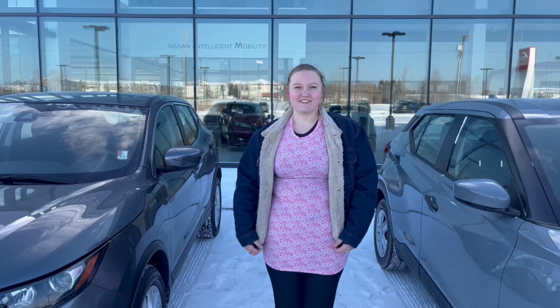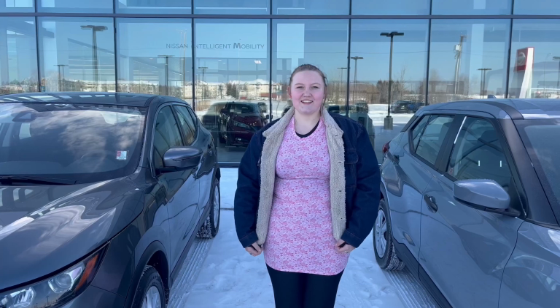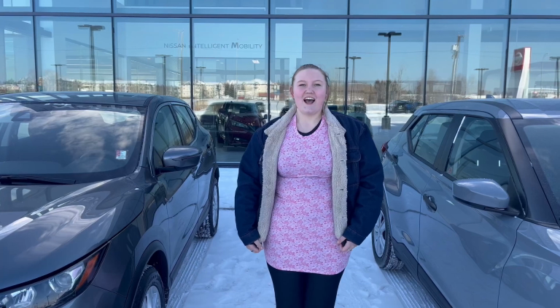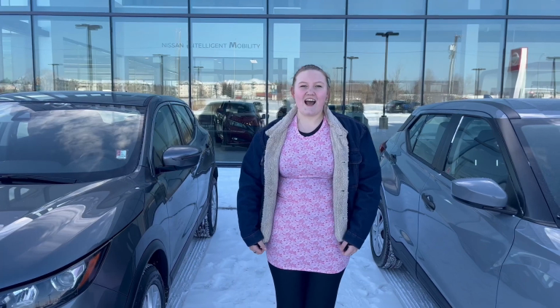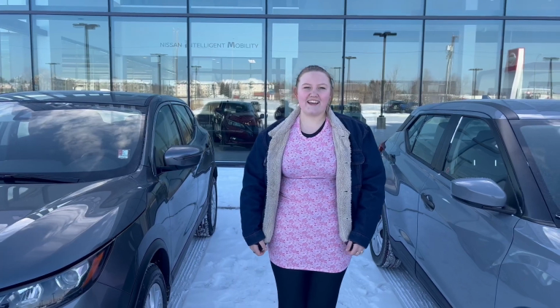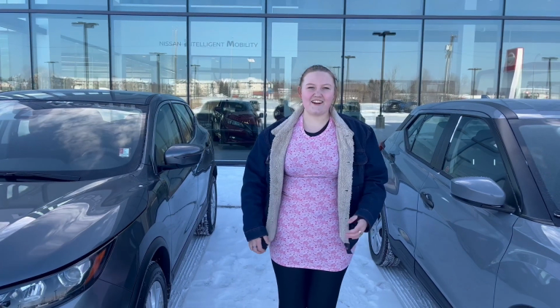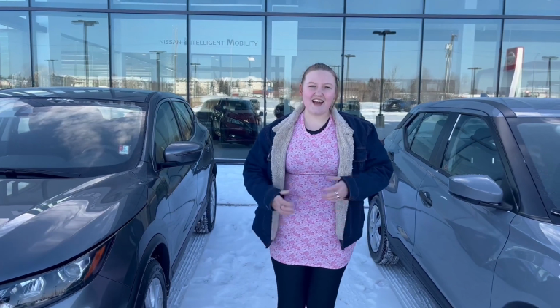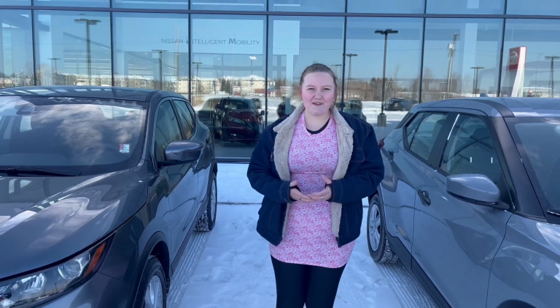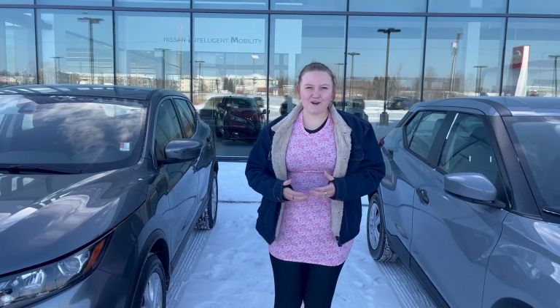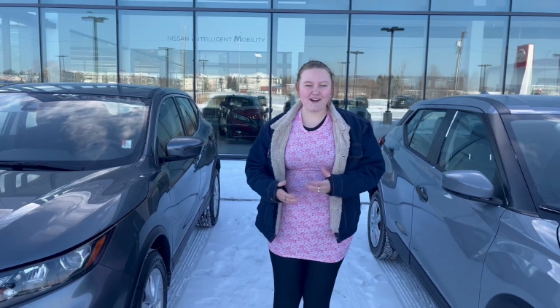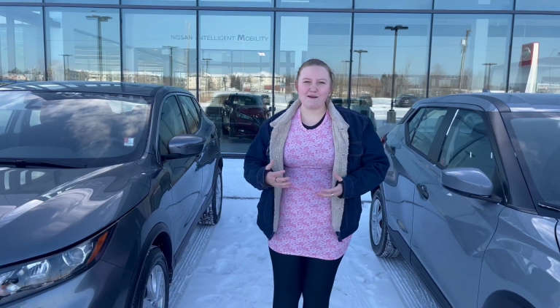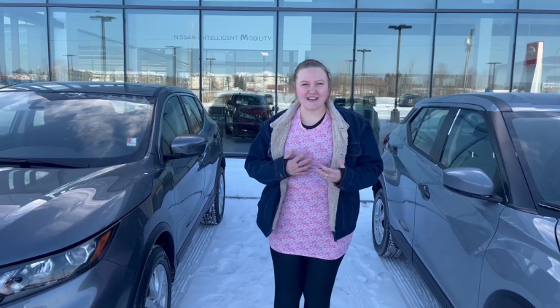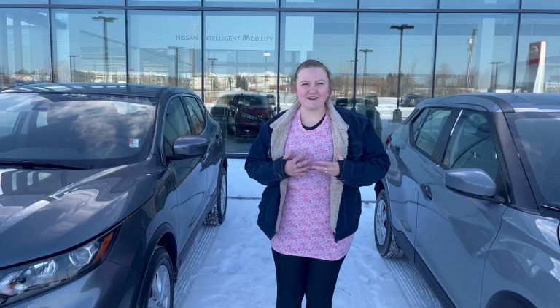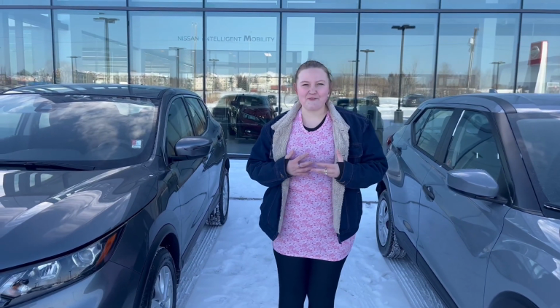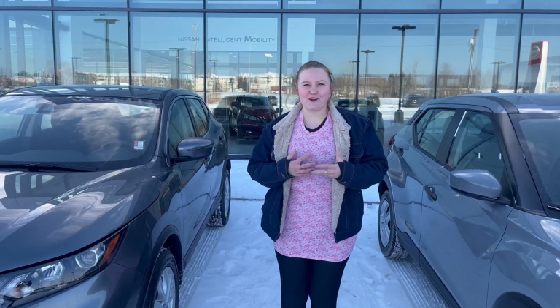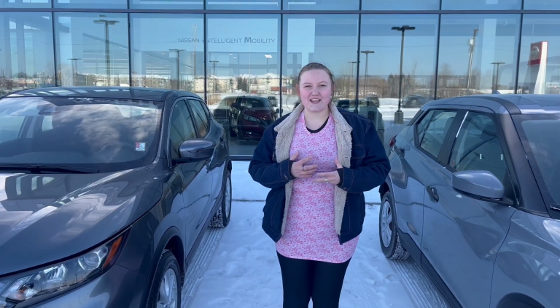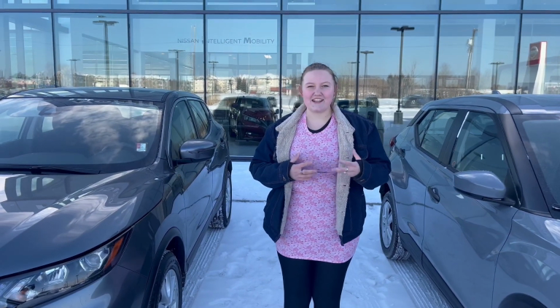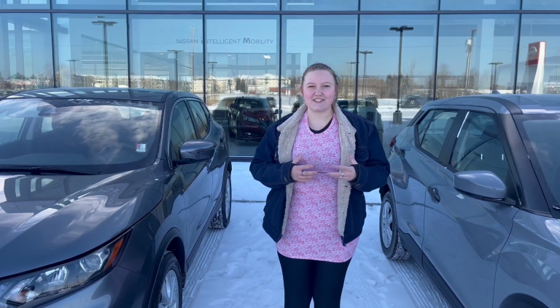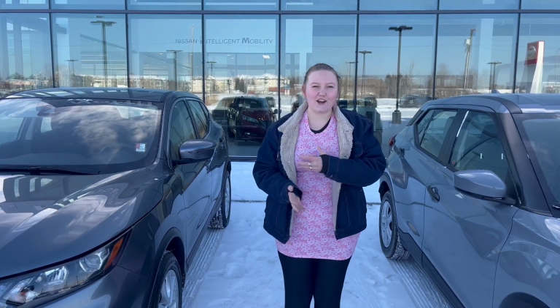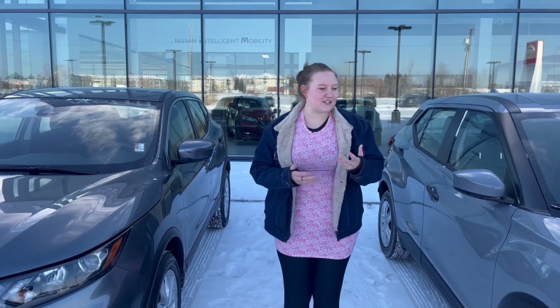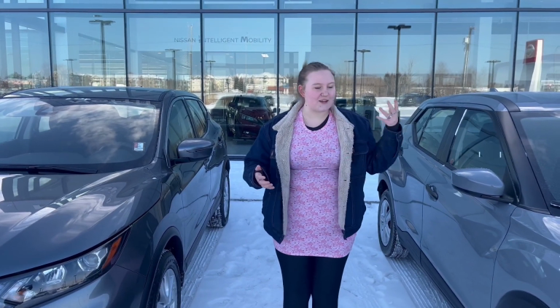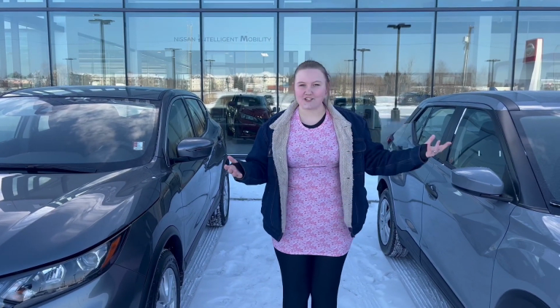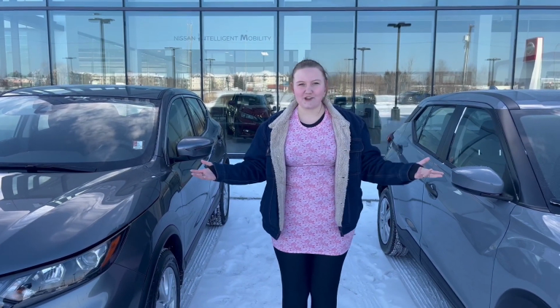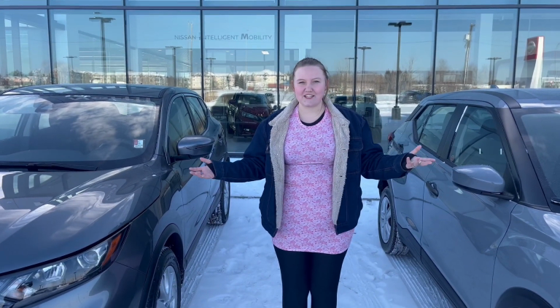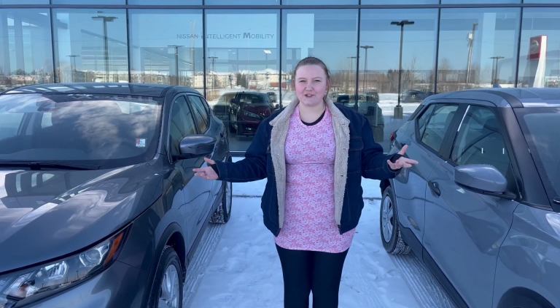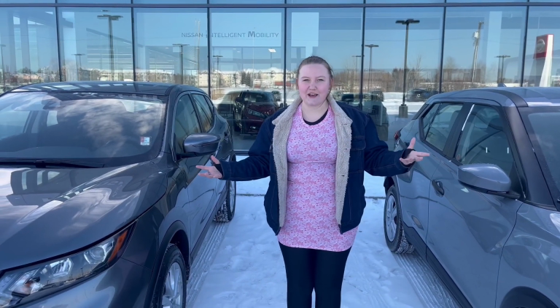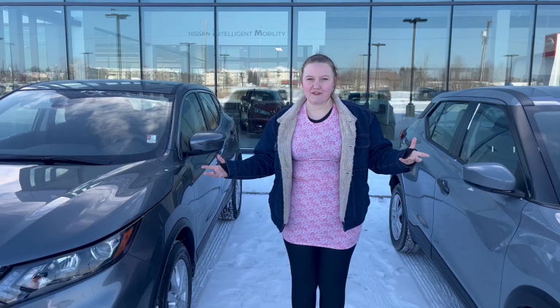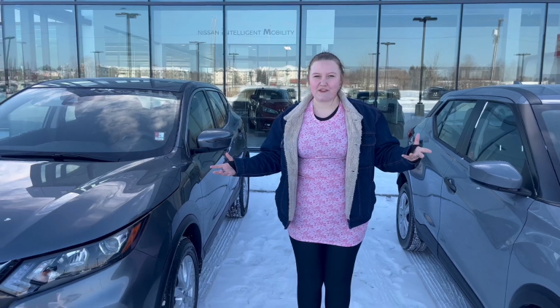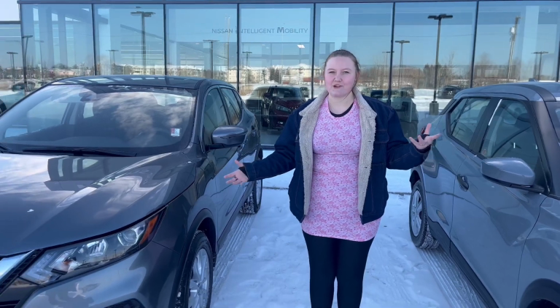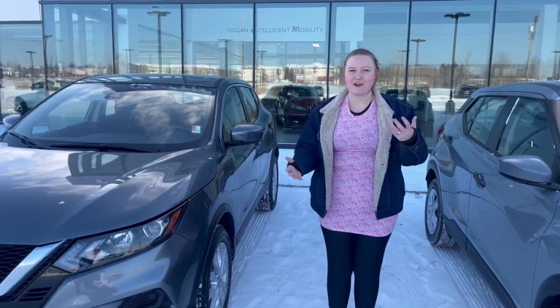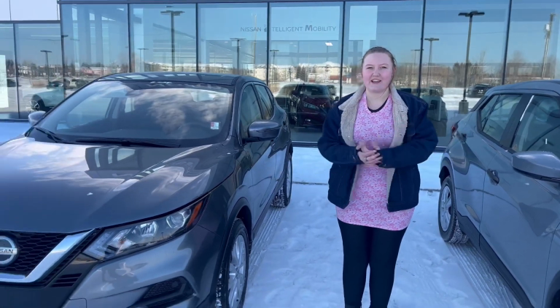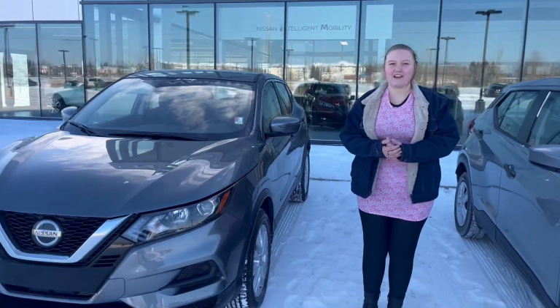Hi Carrie, hi Warren. I'm Talana from Northside Nissan. I just wanted to show you these two lovely vehicles right here.